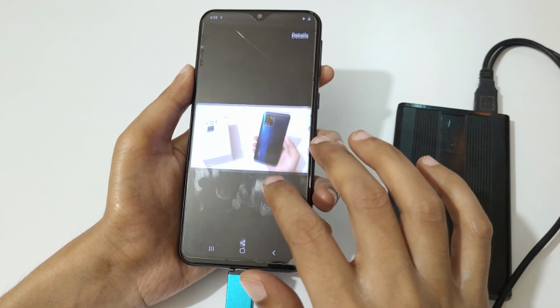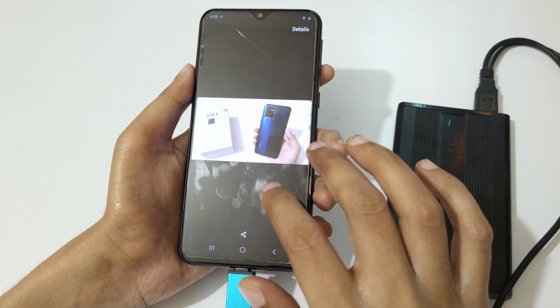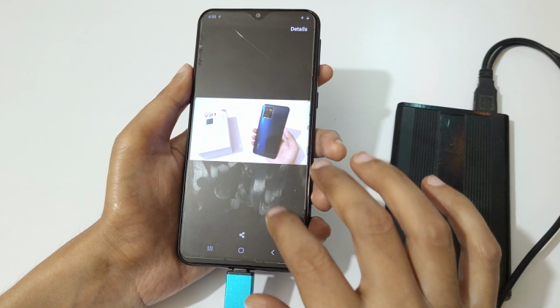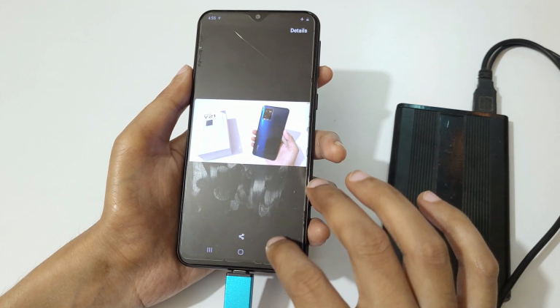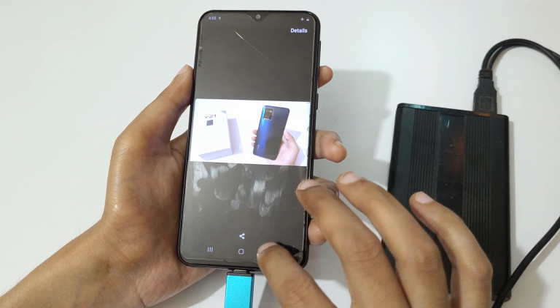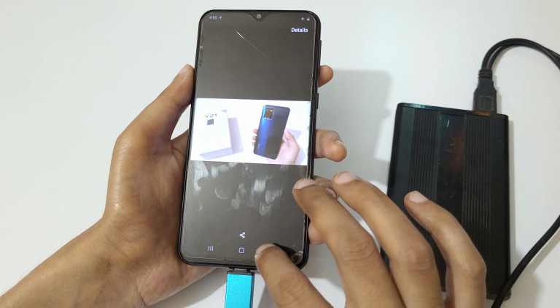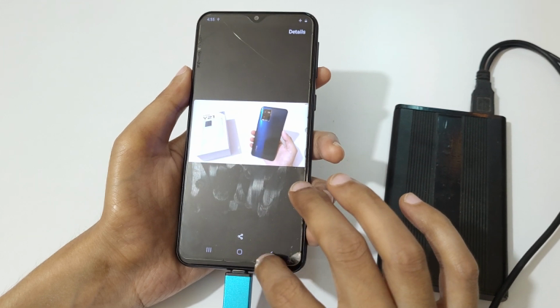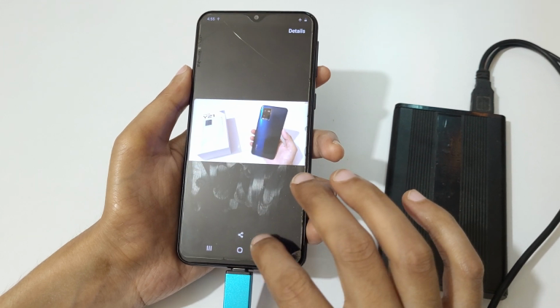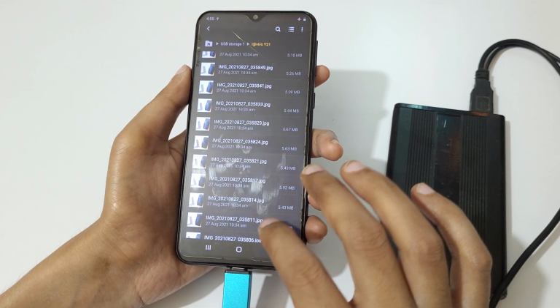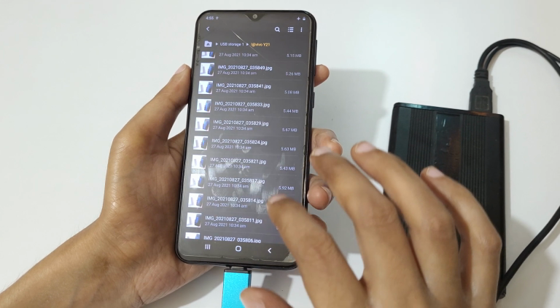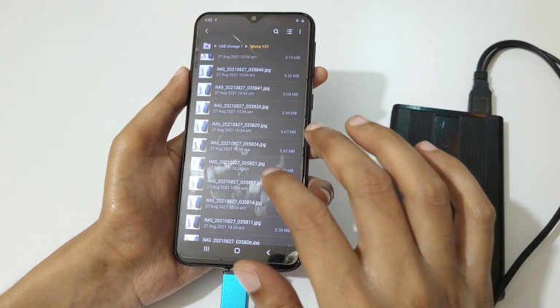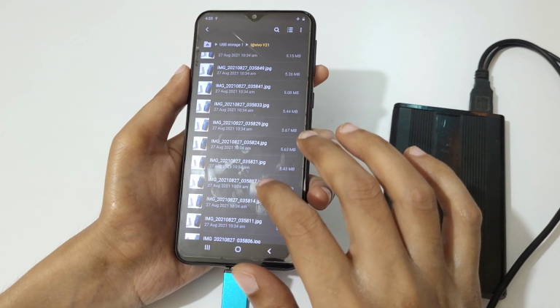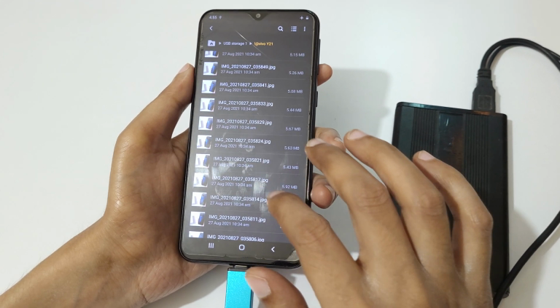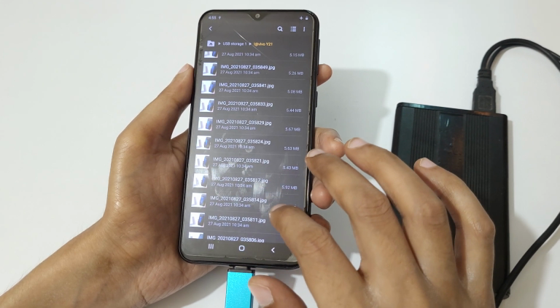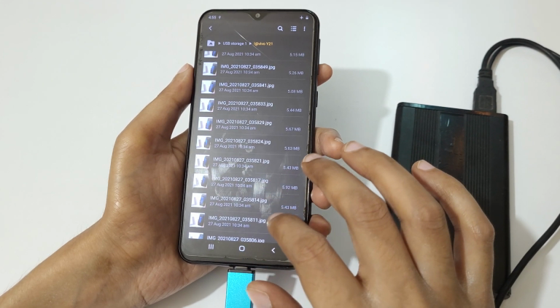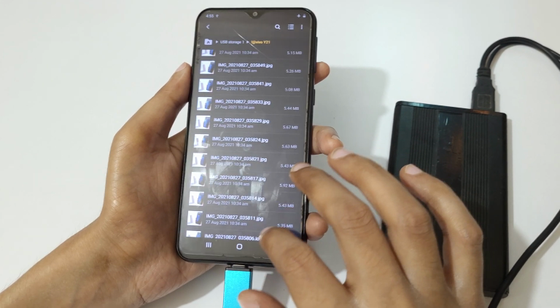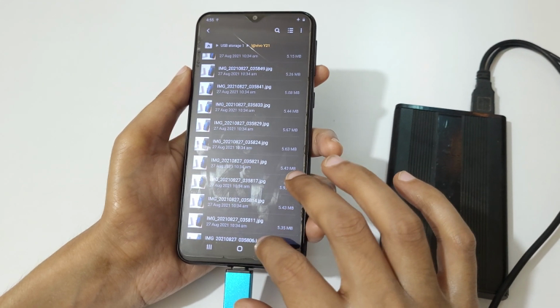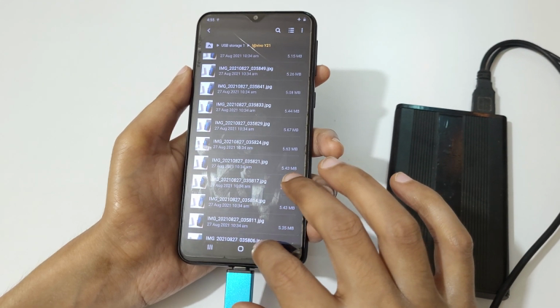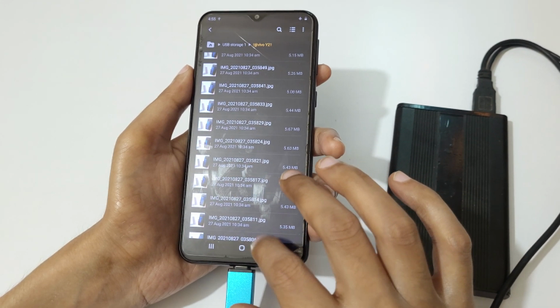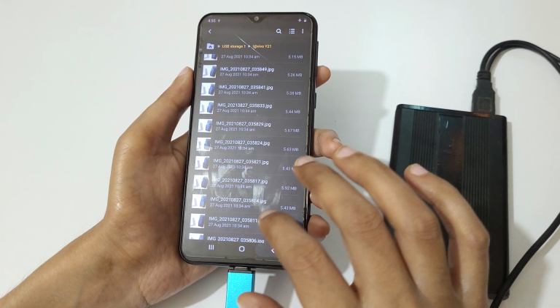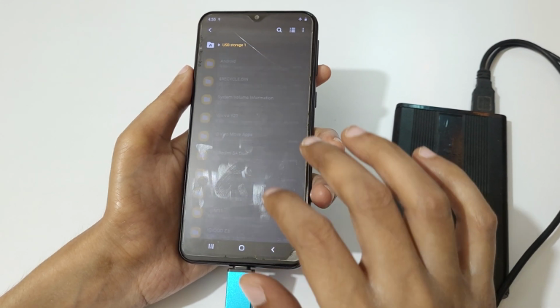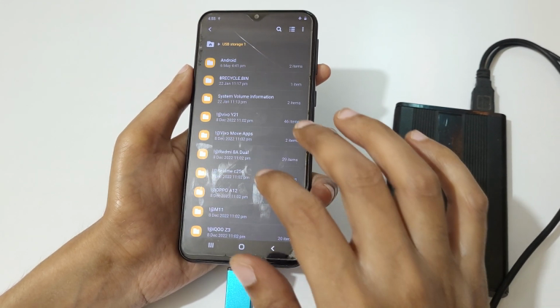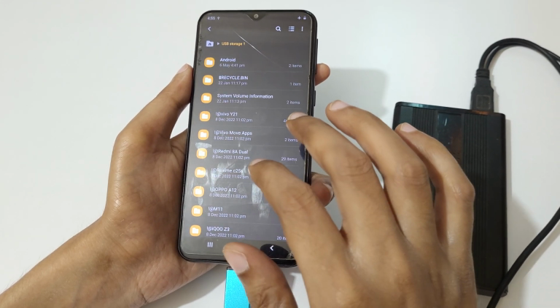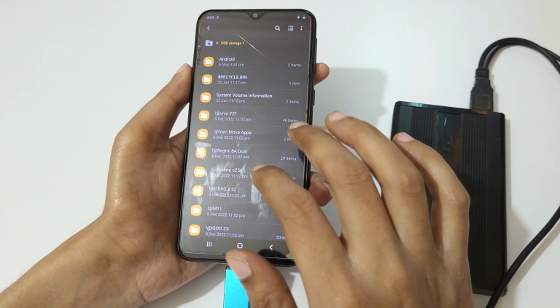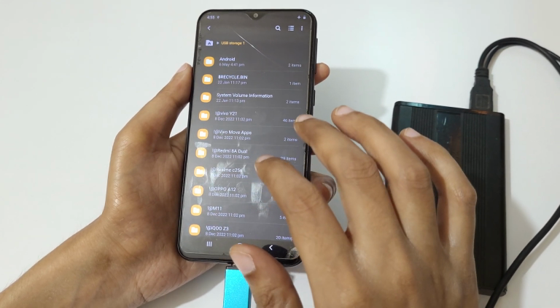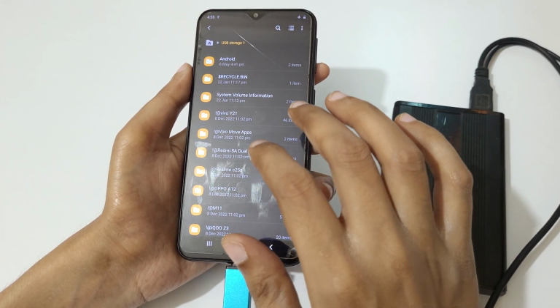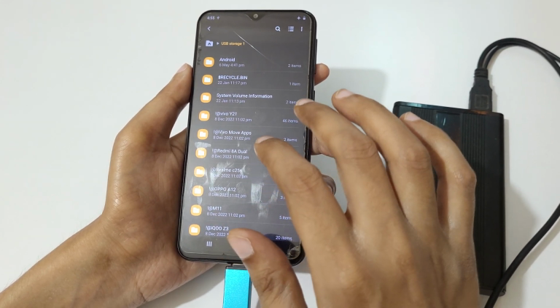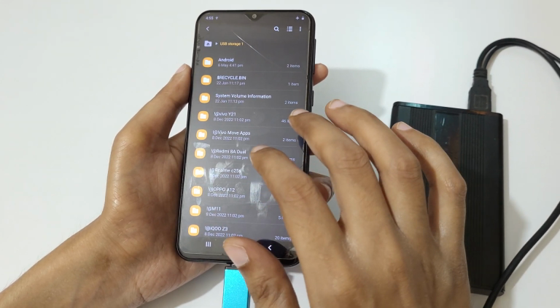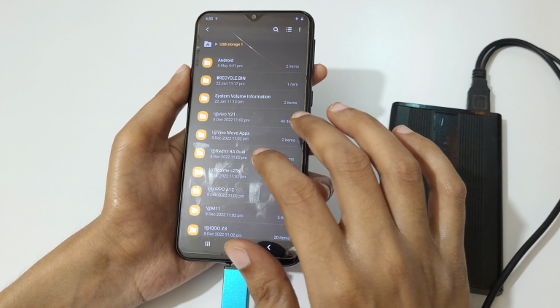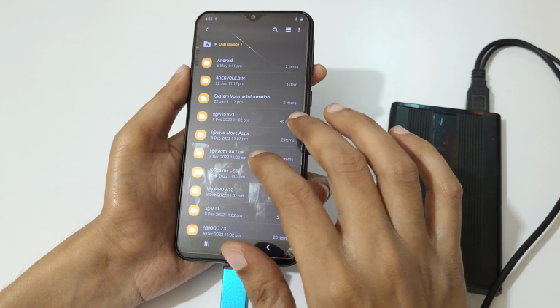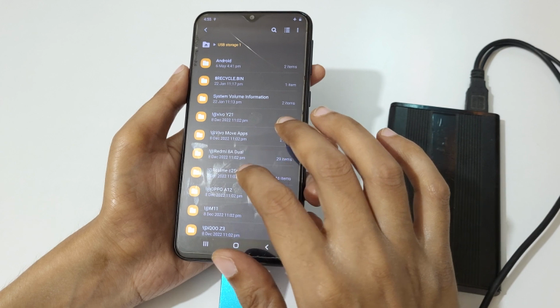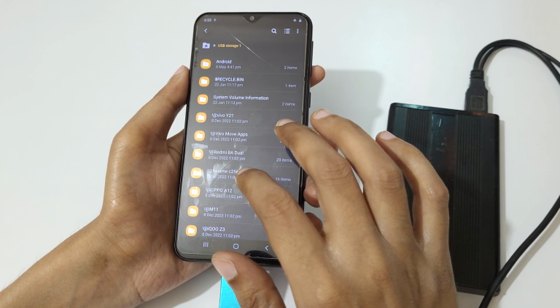You can also move files easily from the hard disk to mobile.